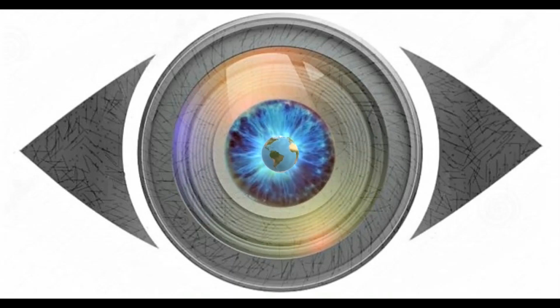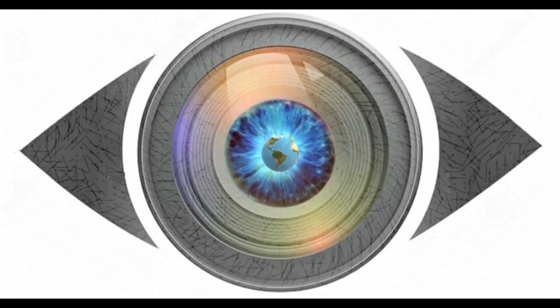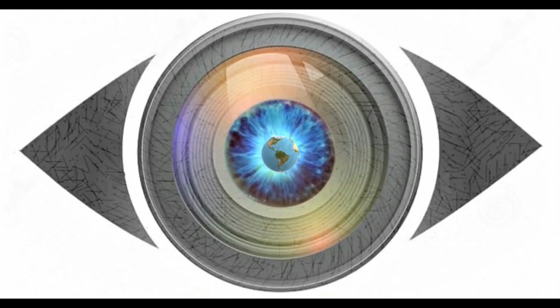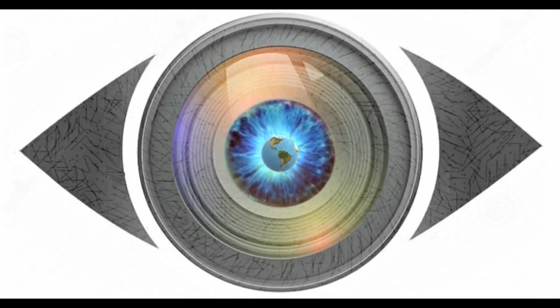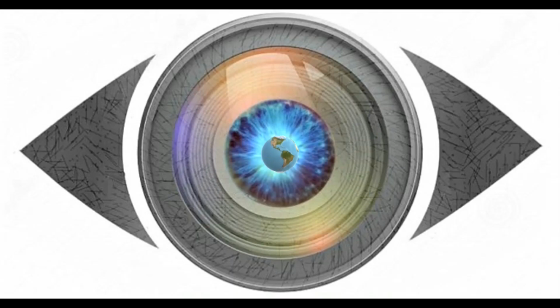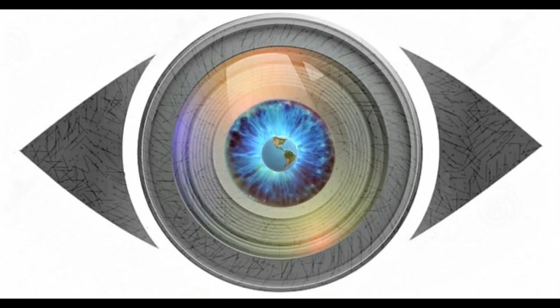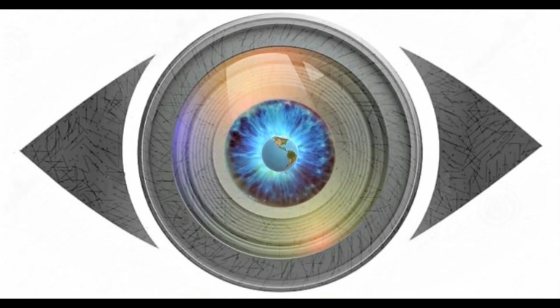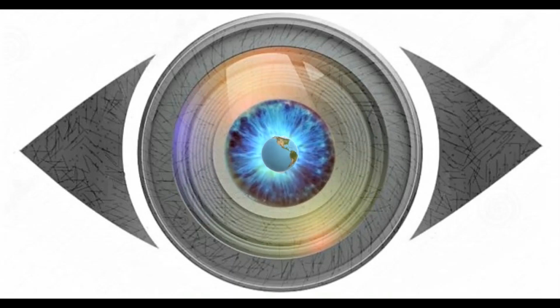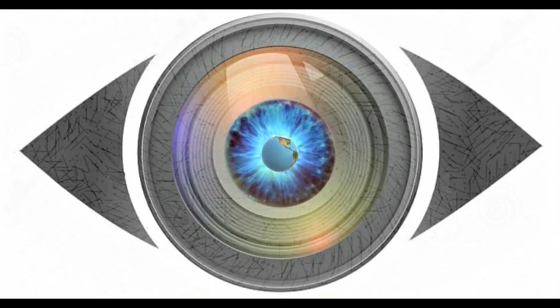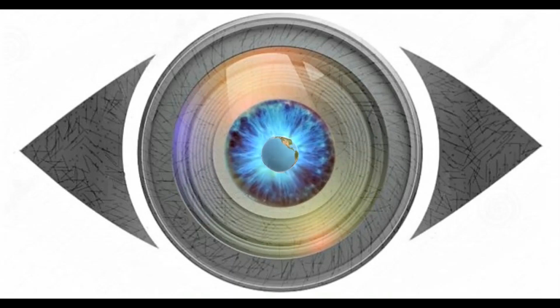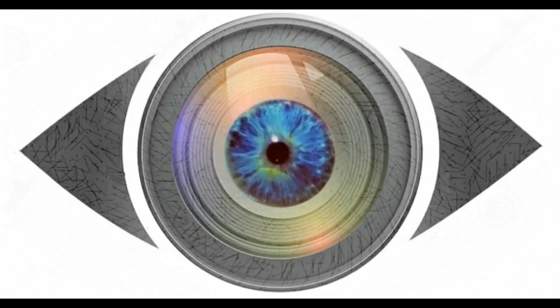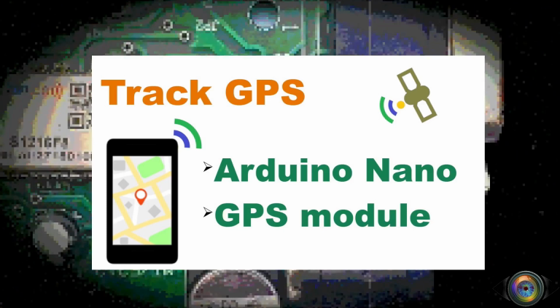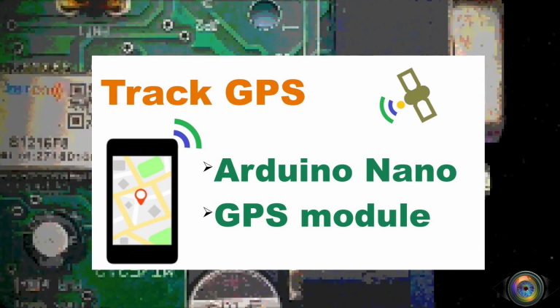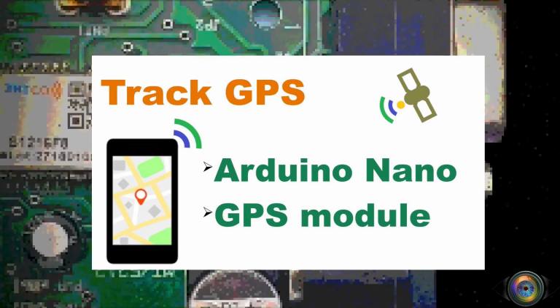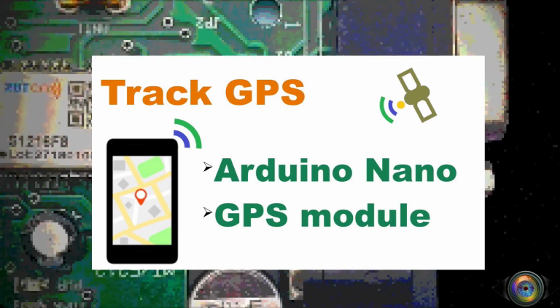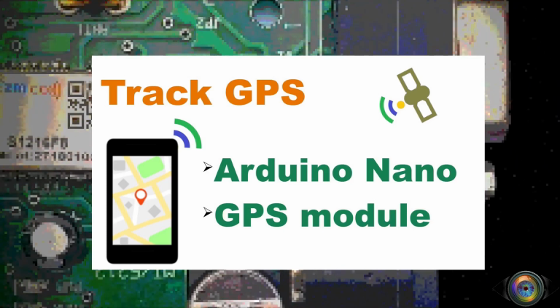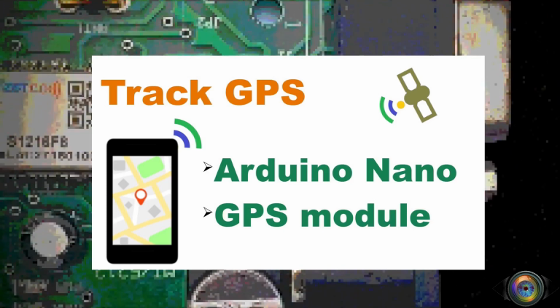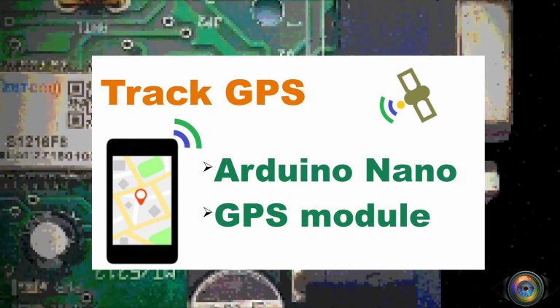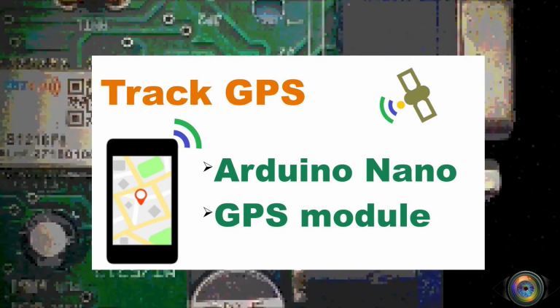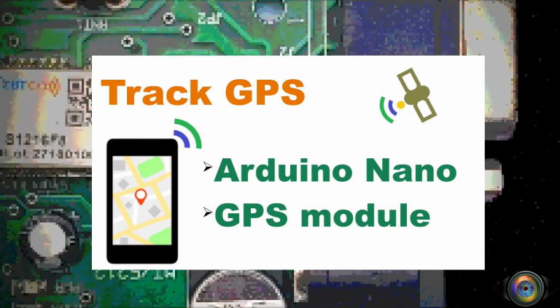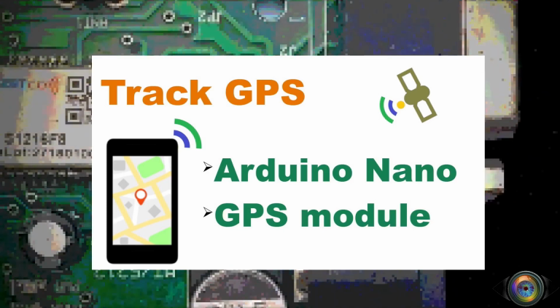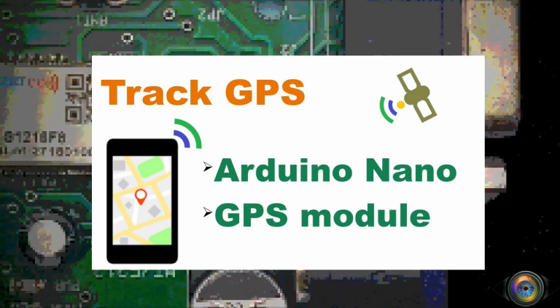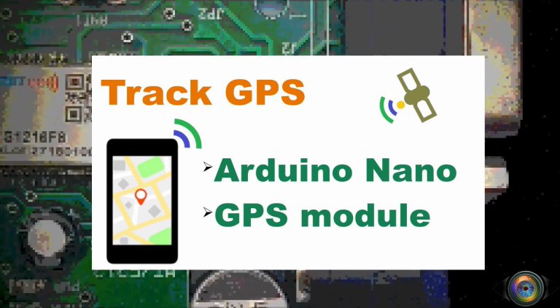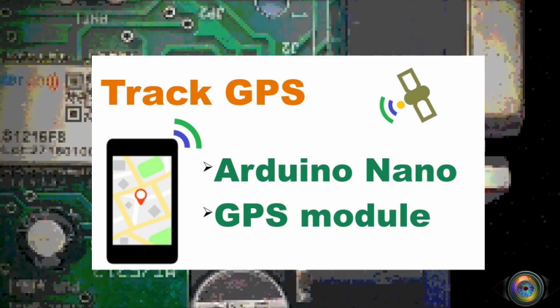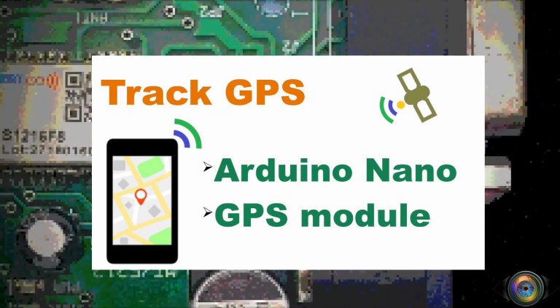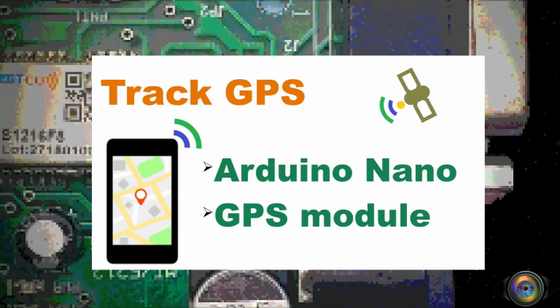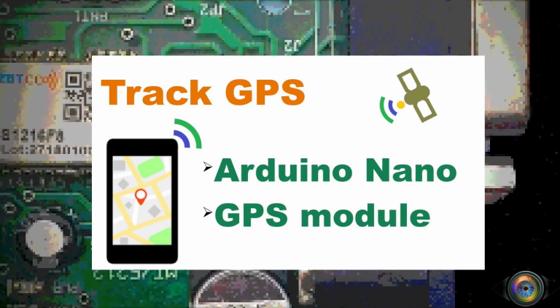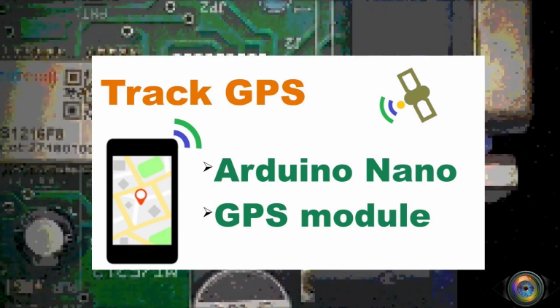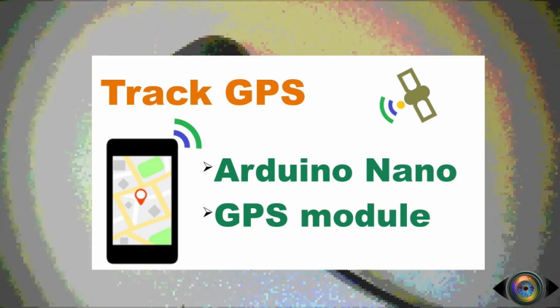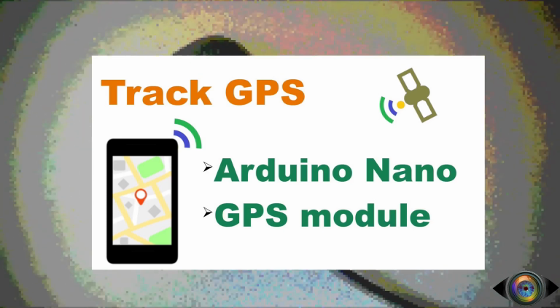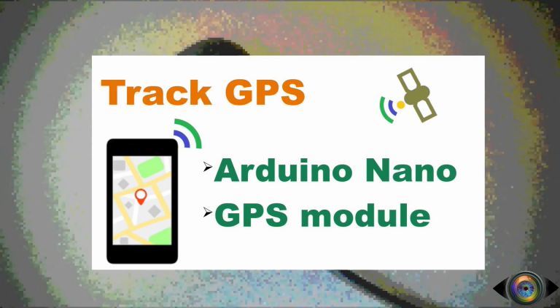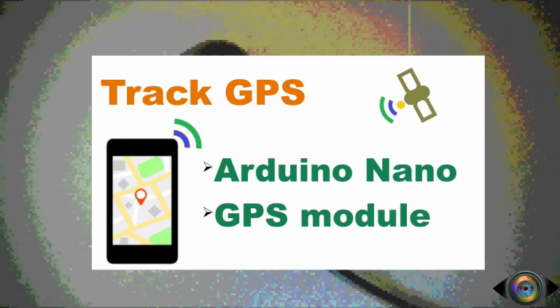Welcome to BlueWay Media Texon. Today we are going to talk about how to track GPS signals using a microcontroller.